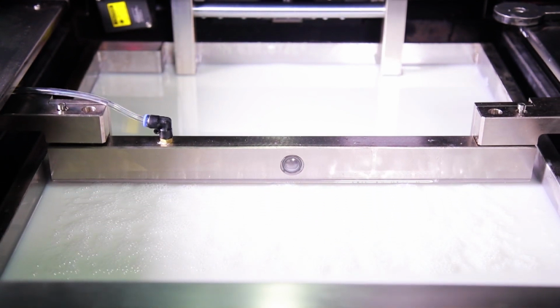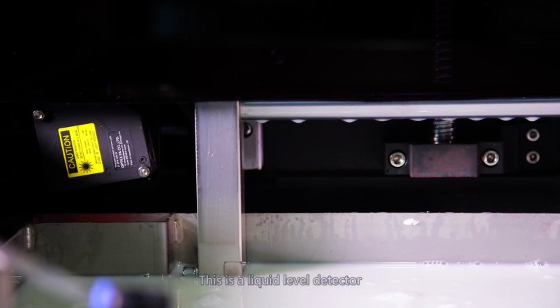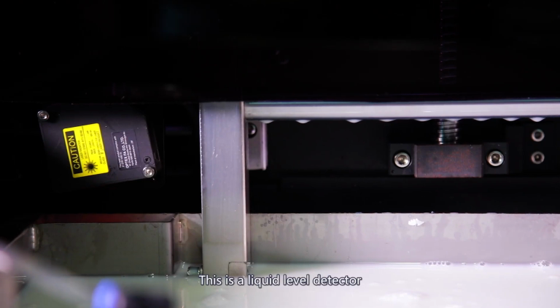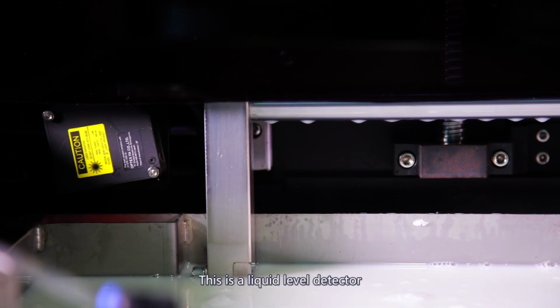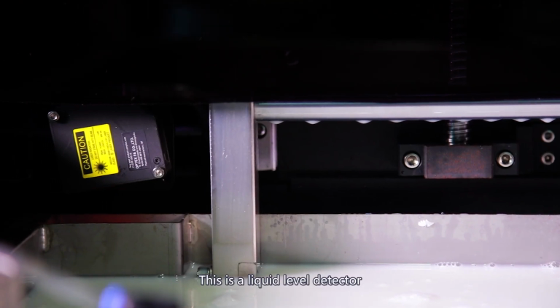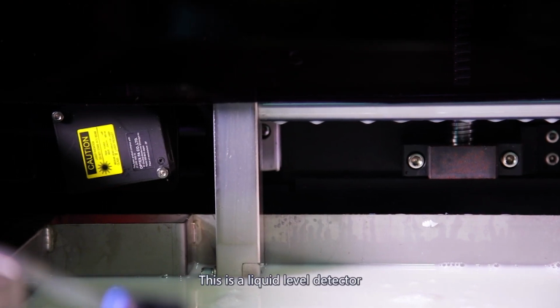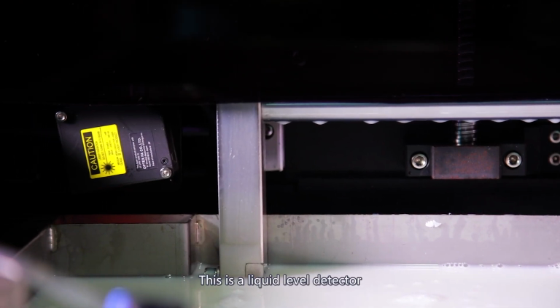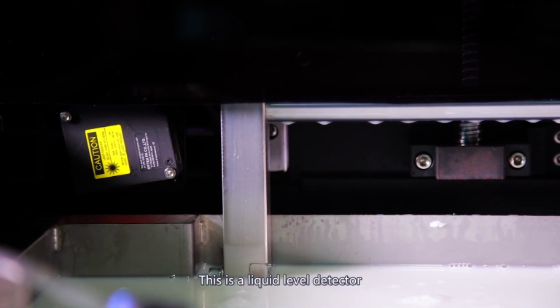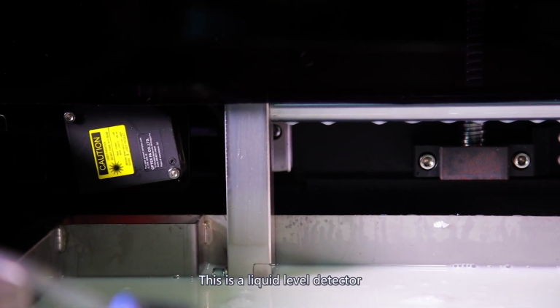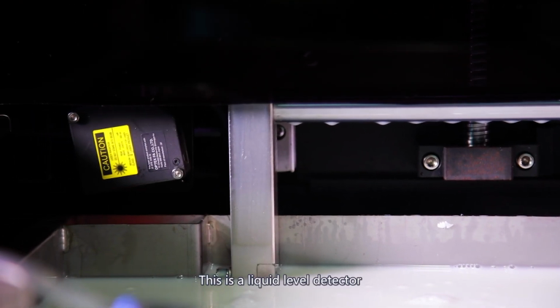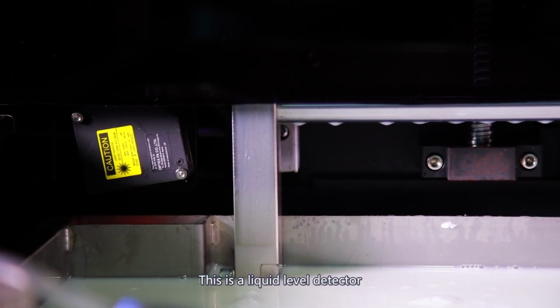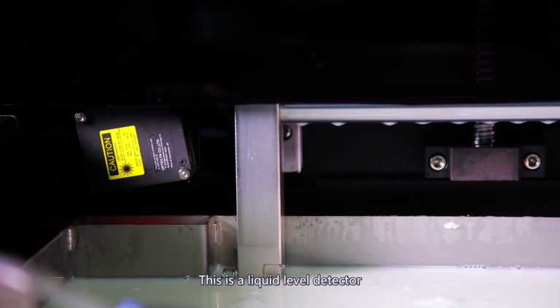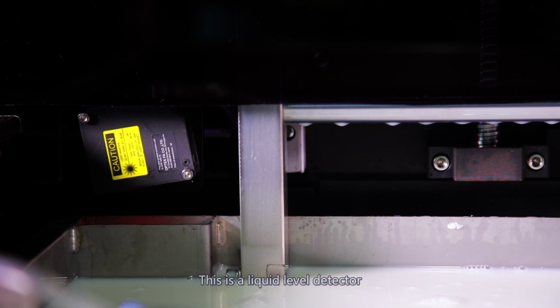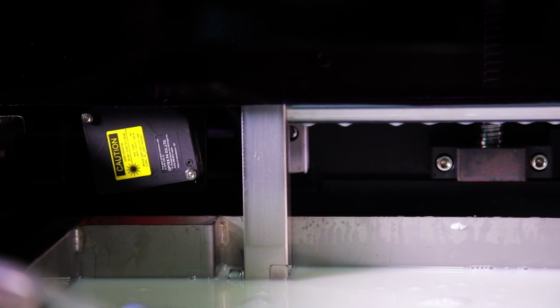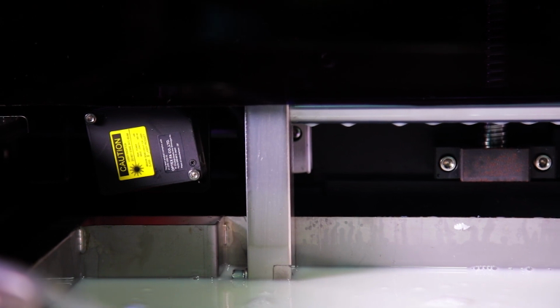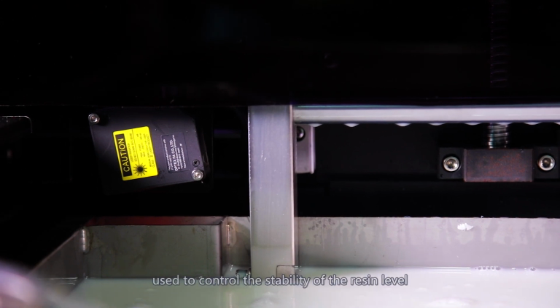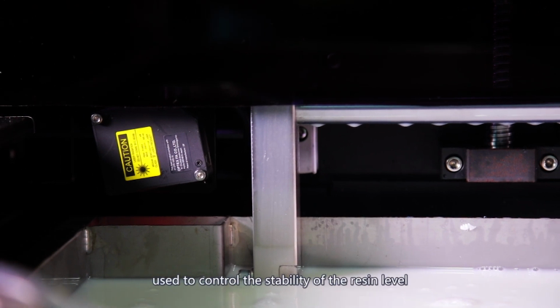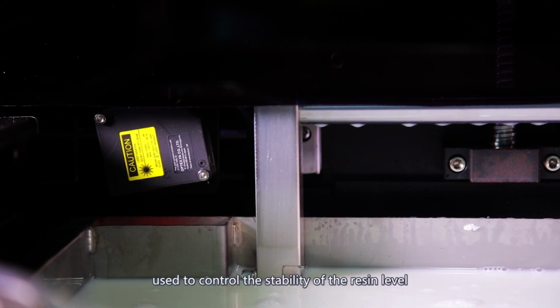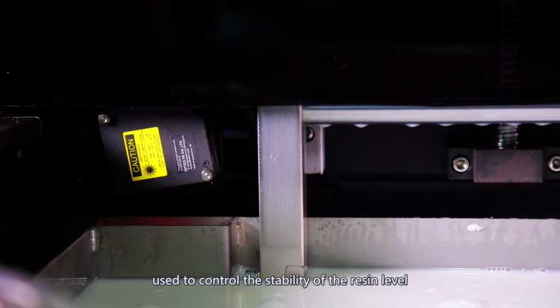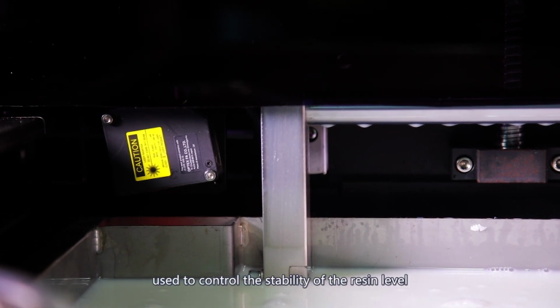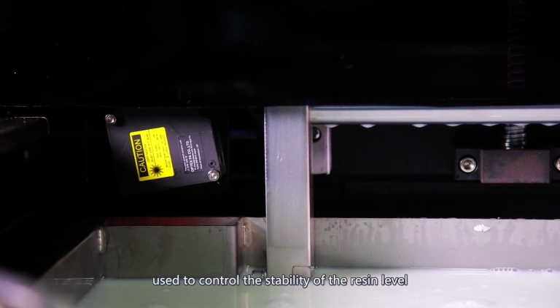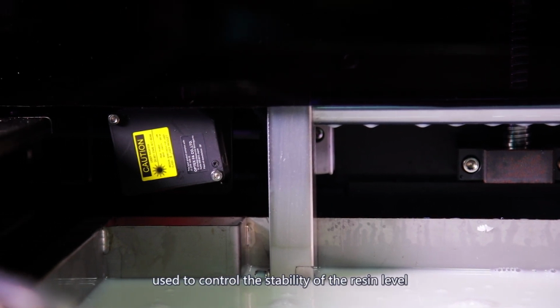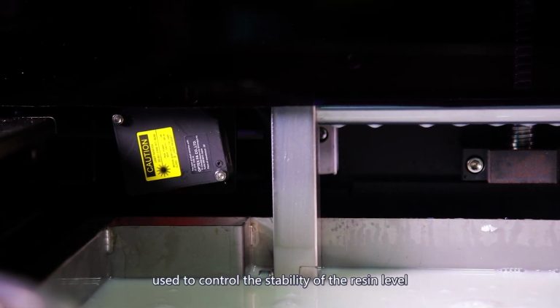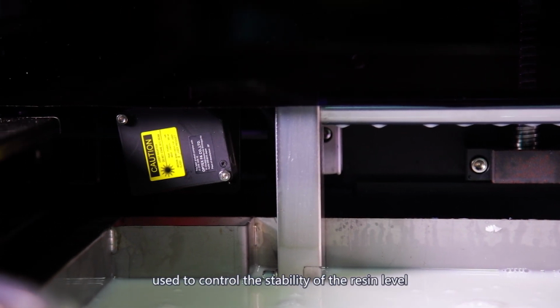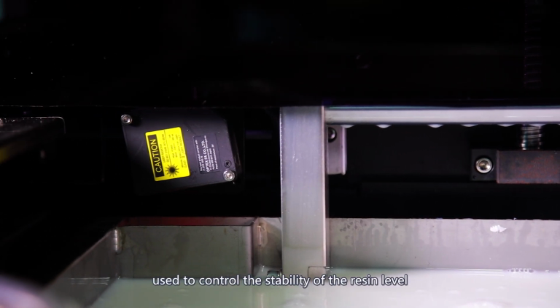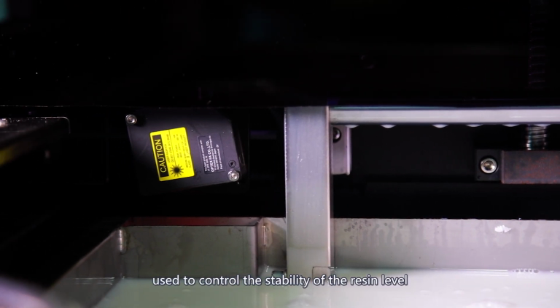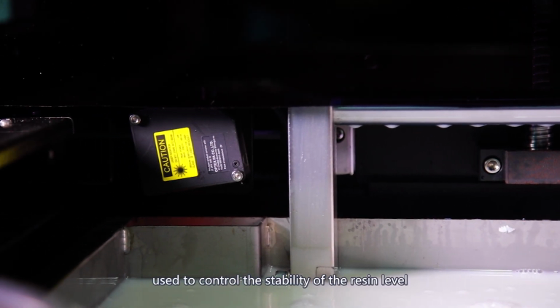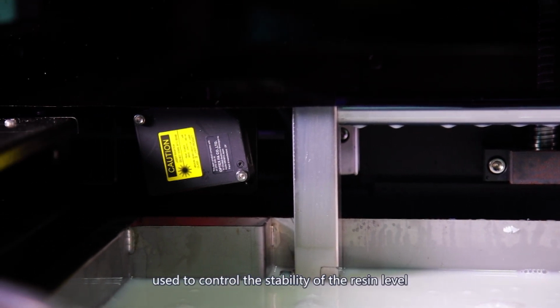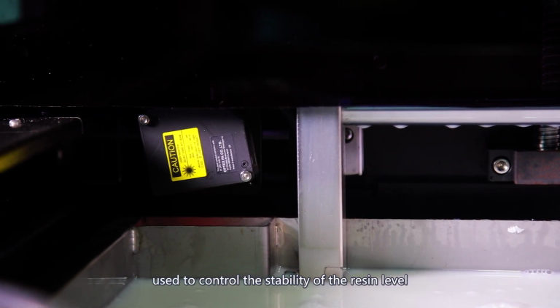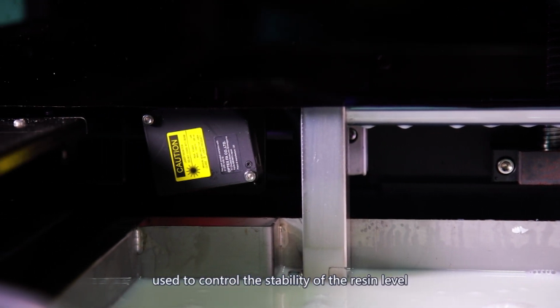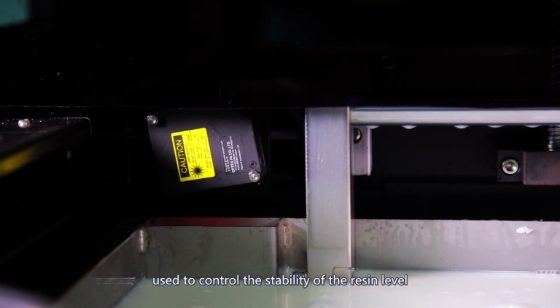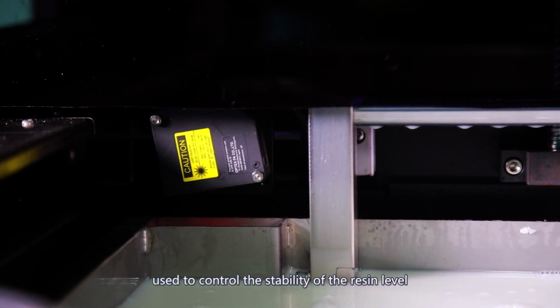This is a liquid level detector, used to control the stability of the resin level.